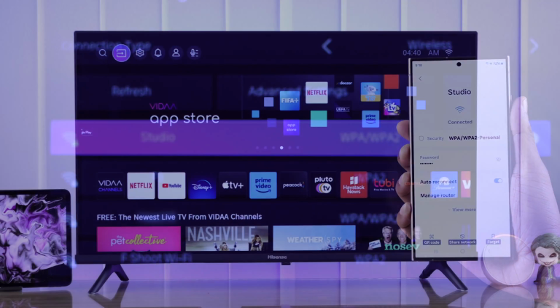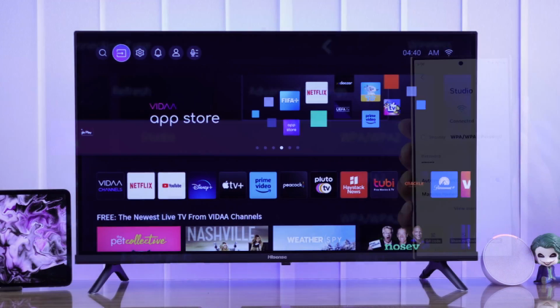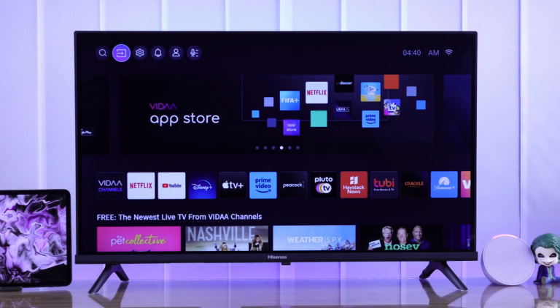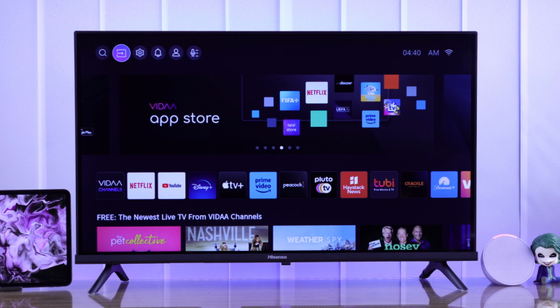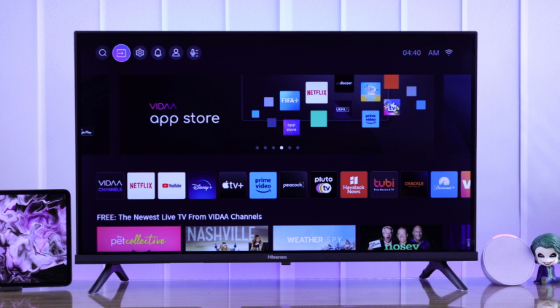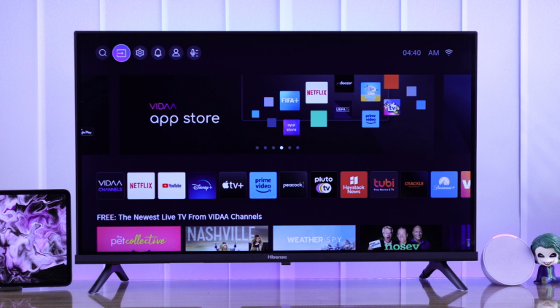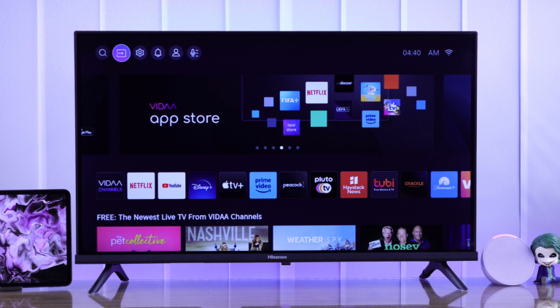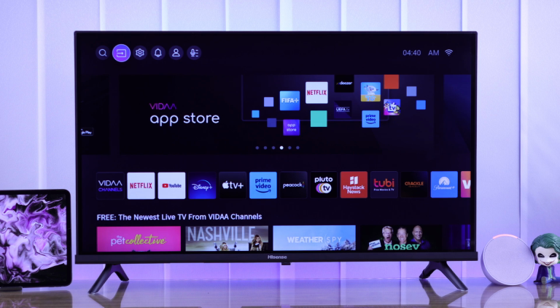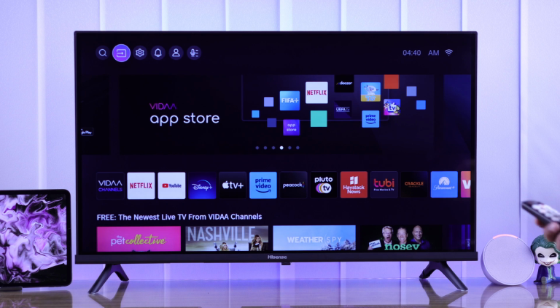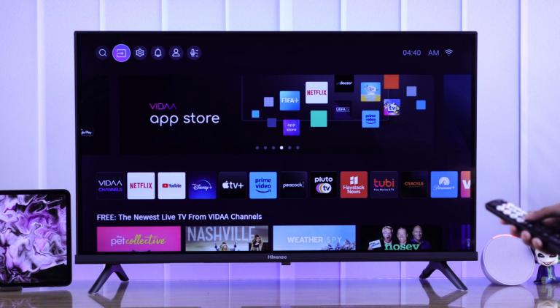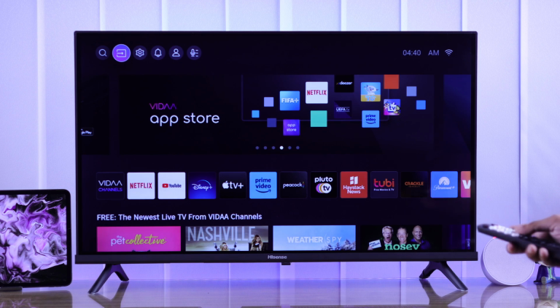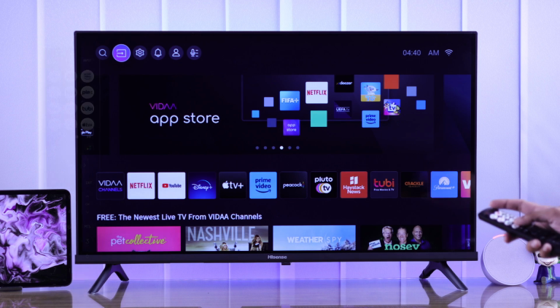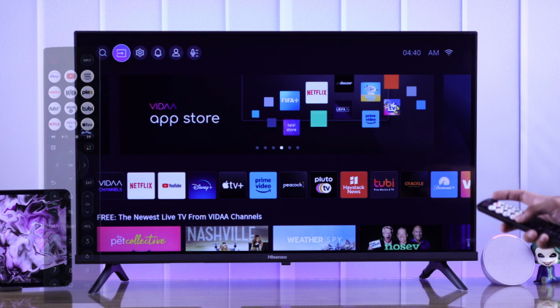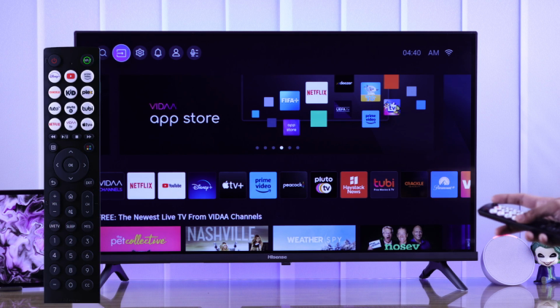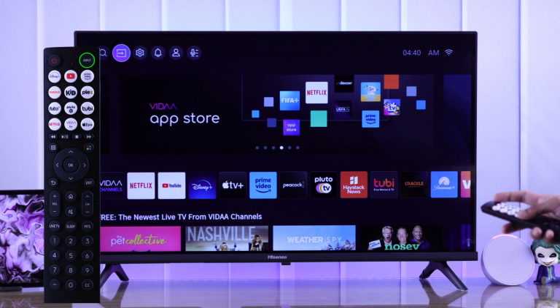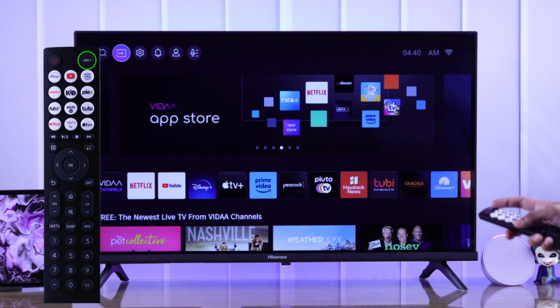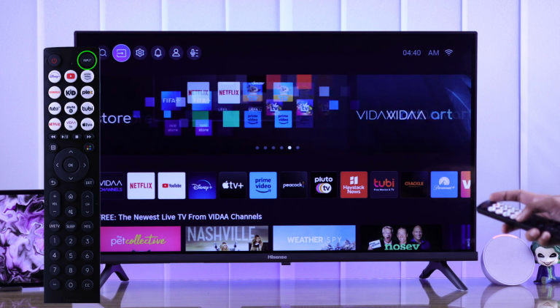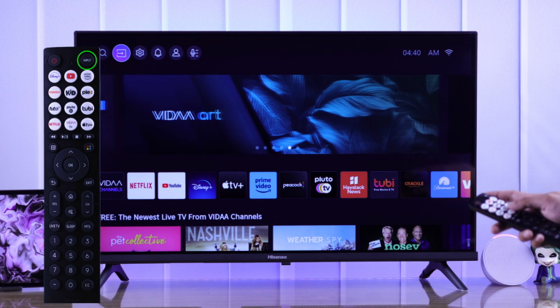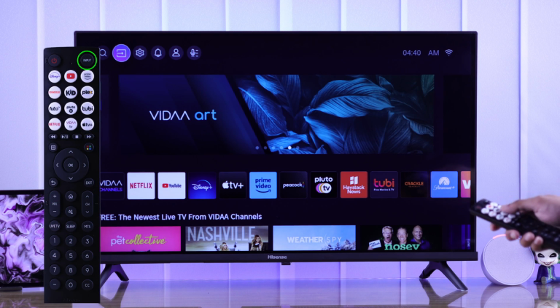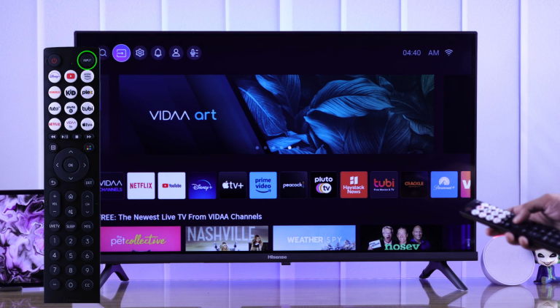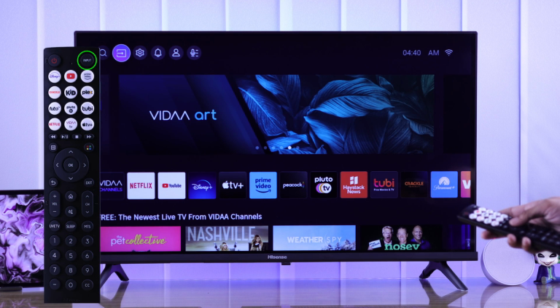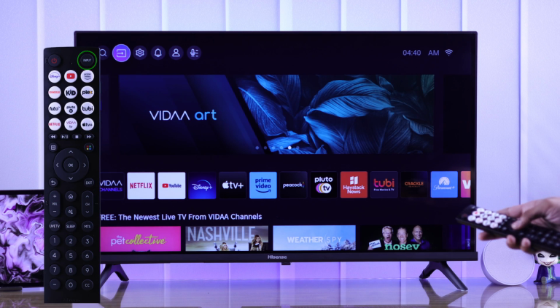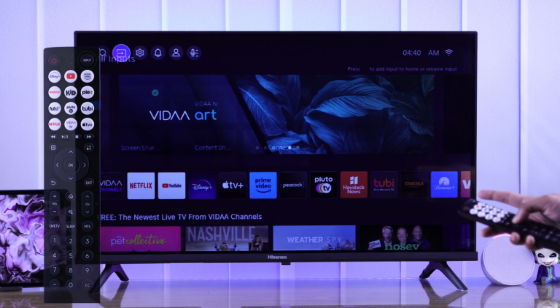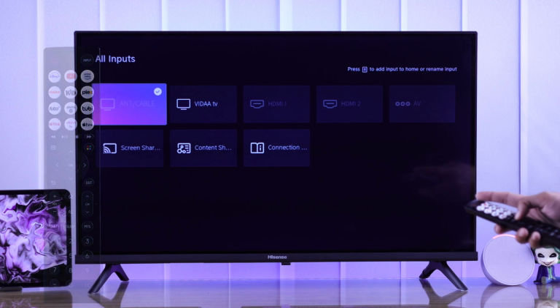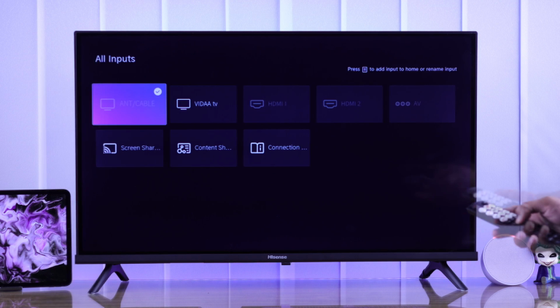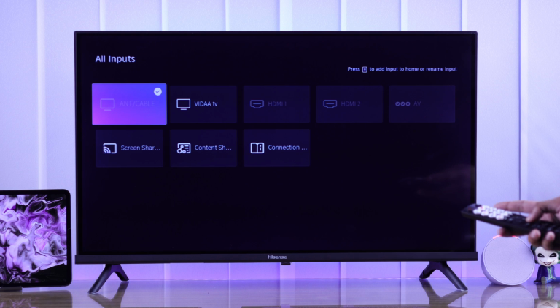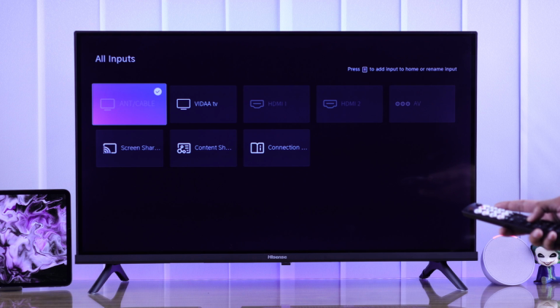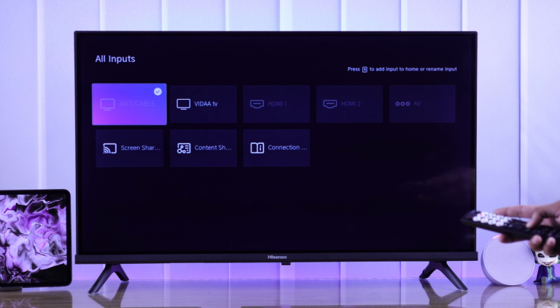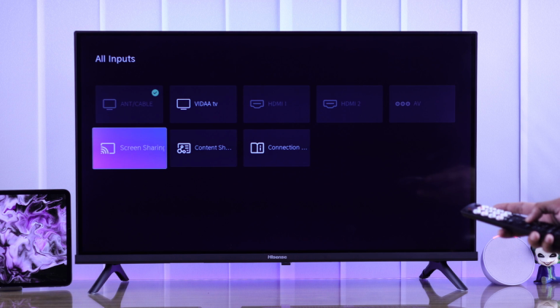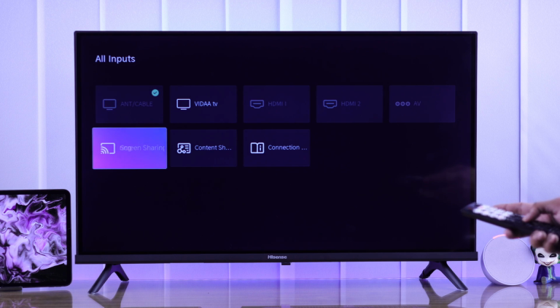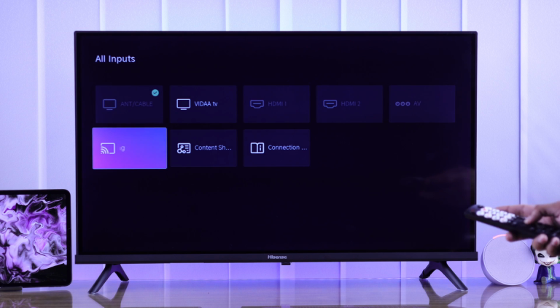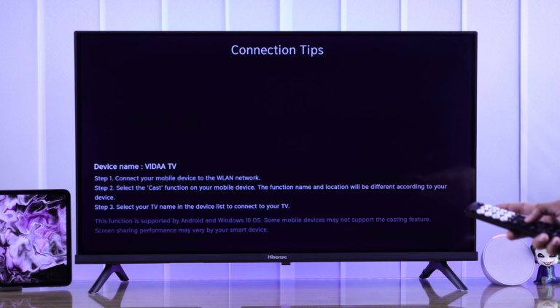After that, we'll need to go to our TV's input settings. You can go to inputs easily by pressing the input button. Now from here, select Screen Sharing.